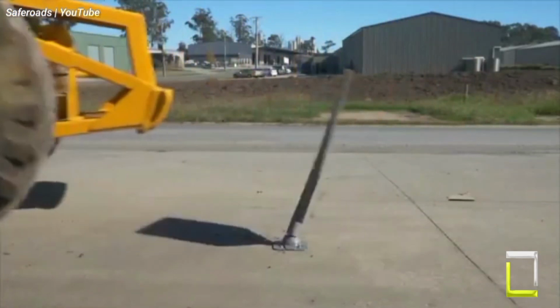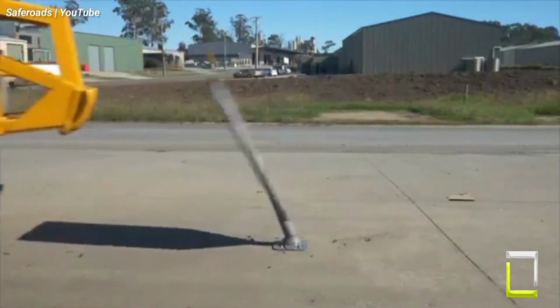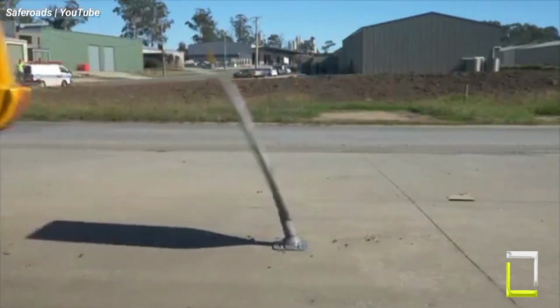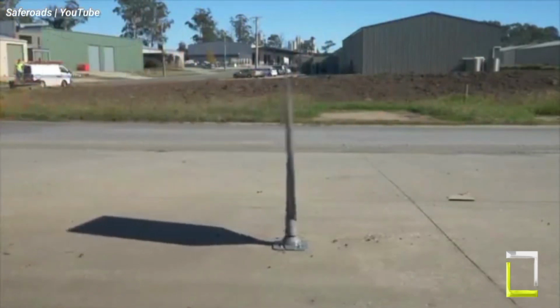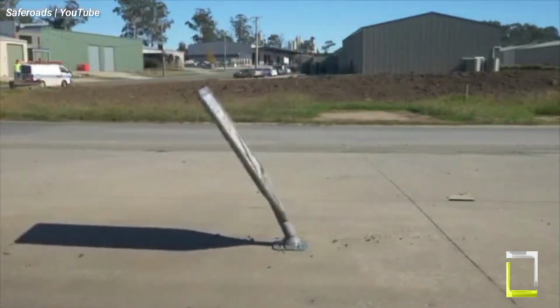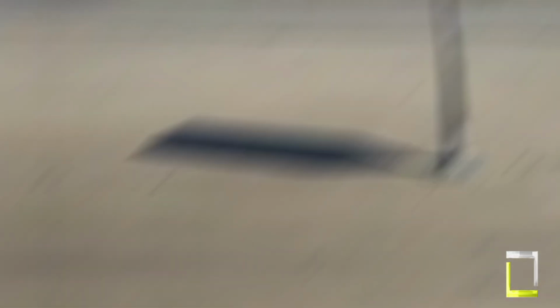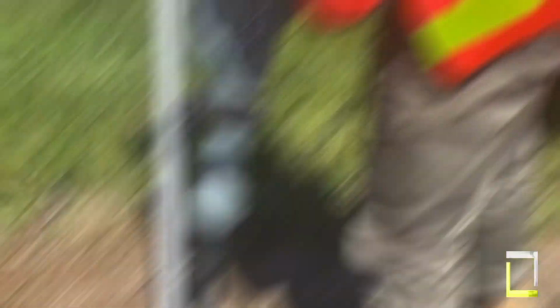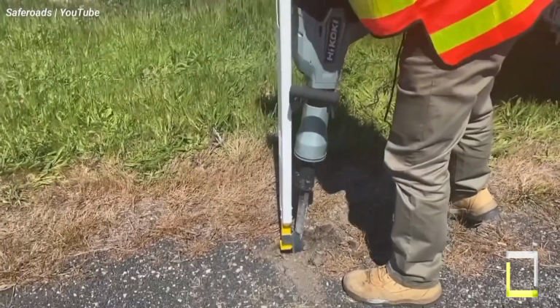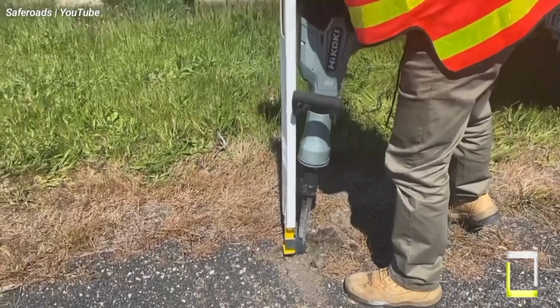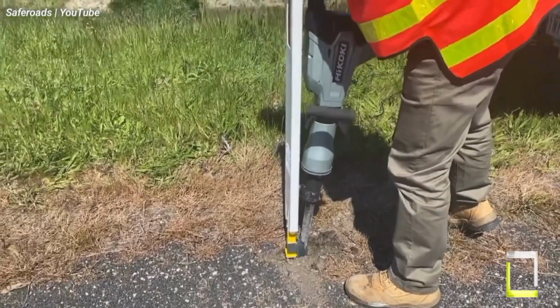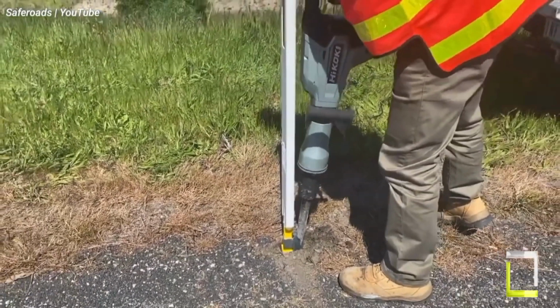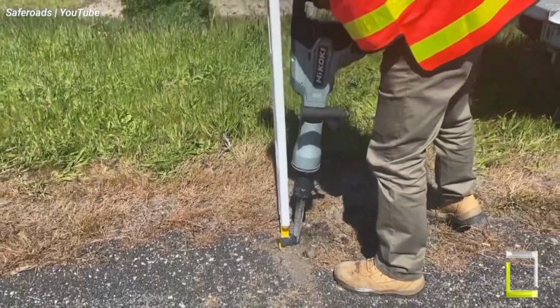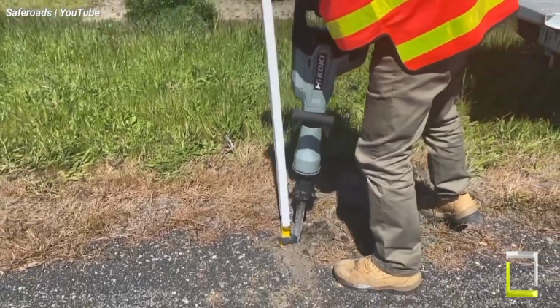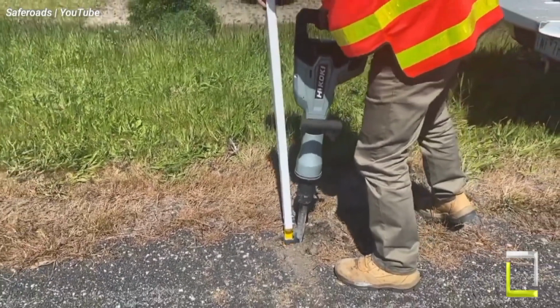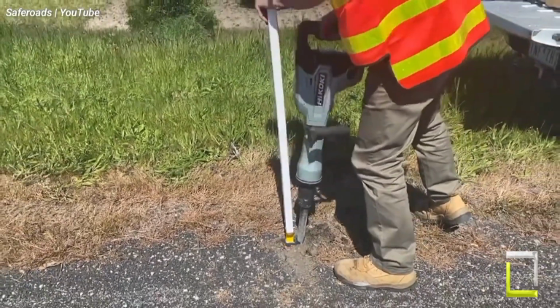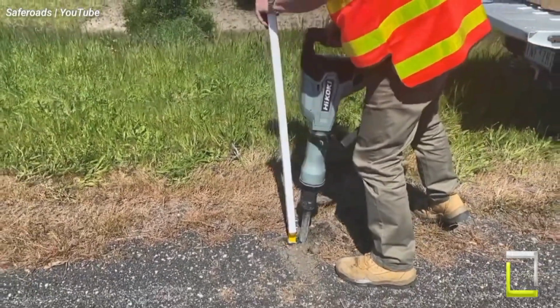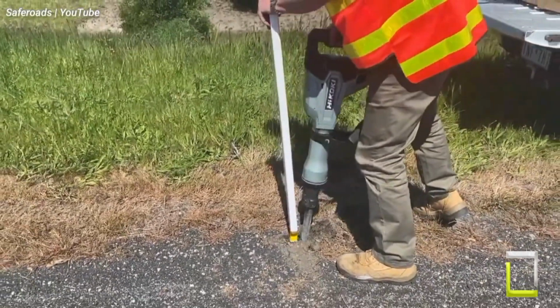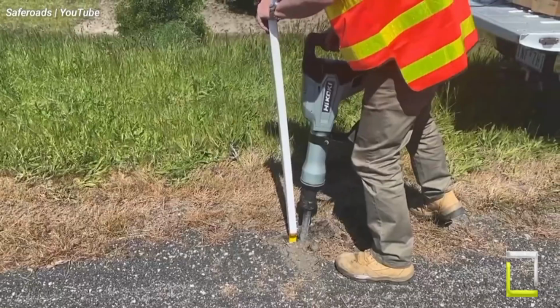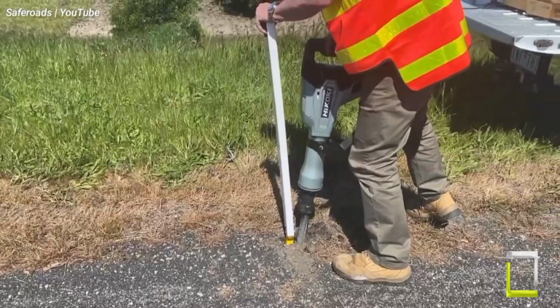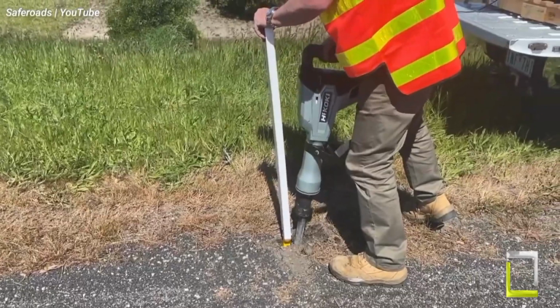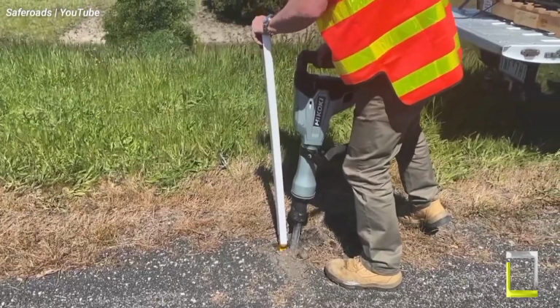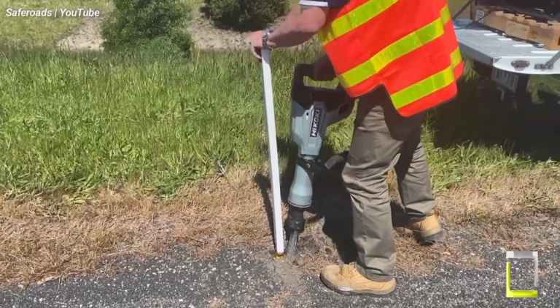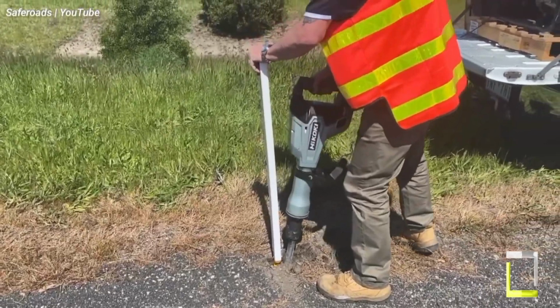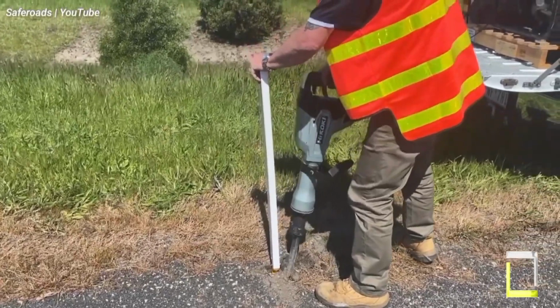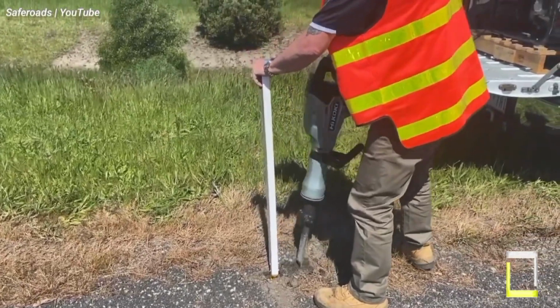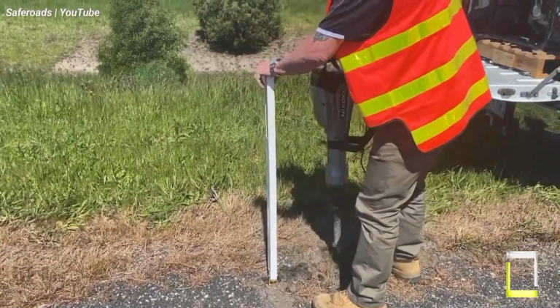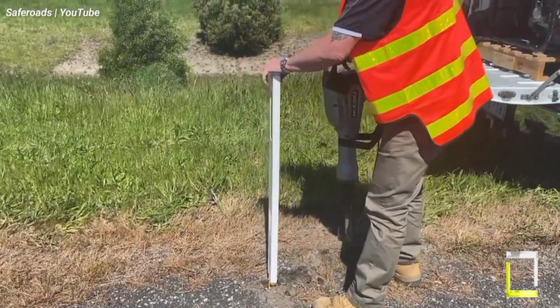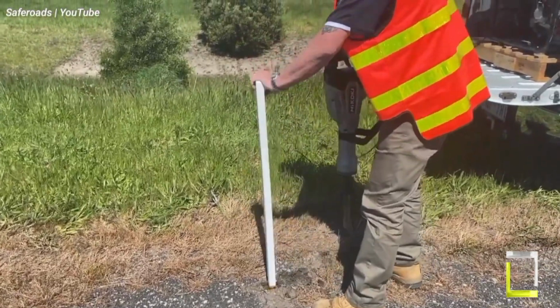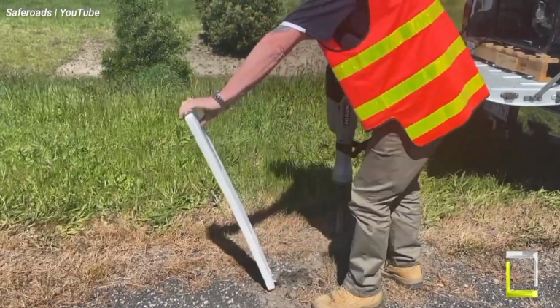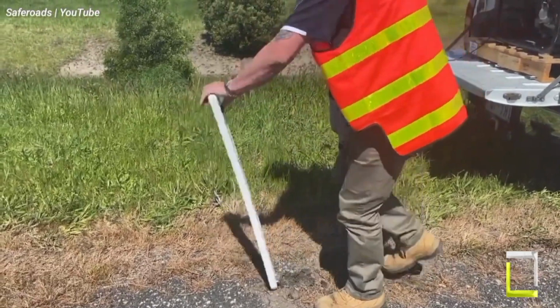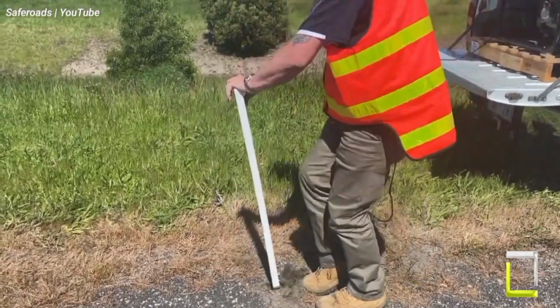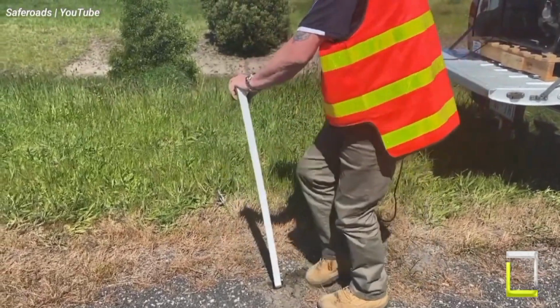So the next time you see a line of guideposts on the road, remember they're there to keep you secure.